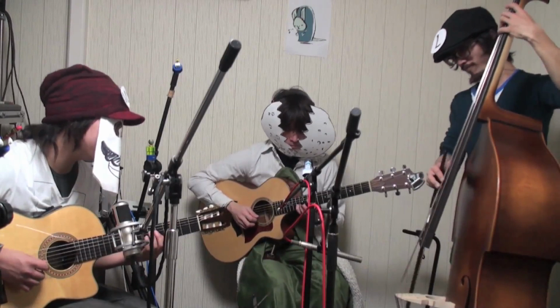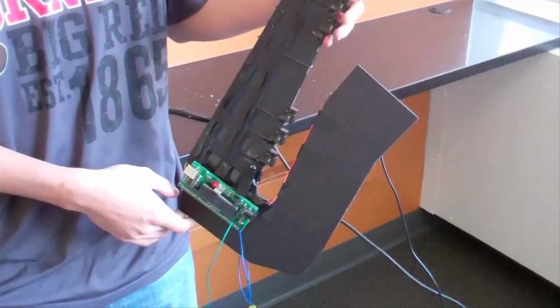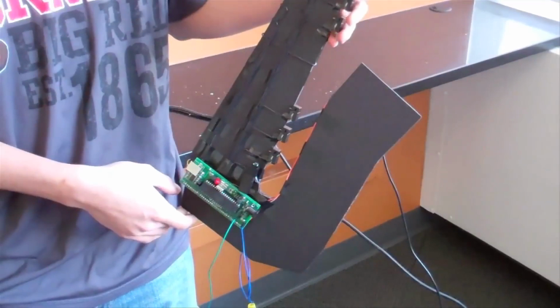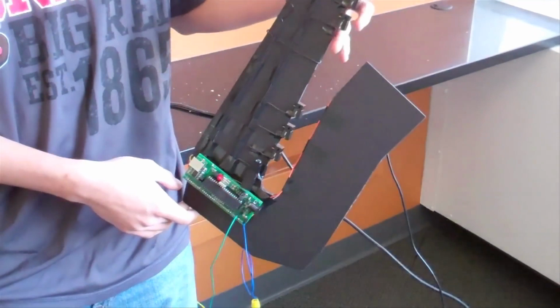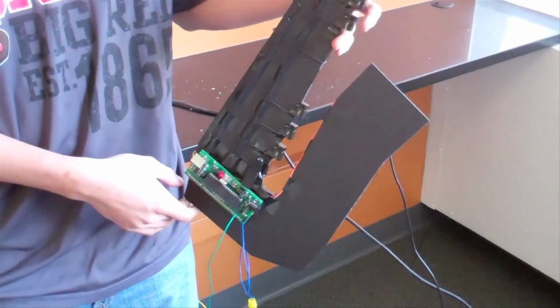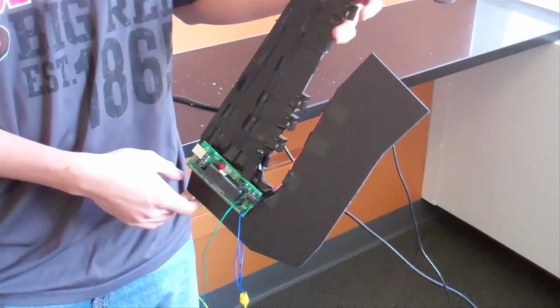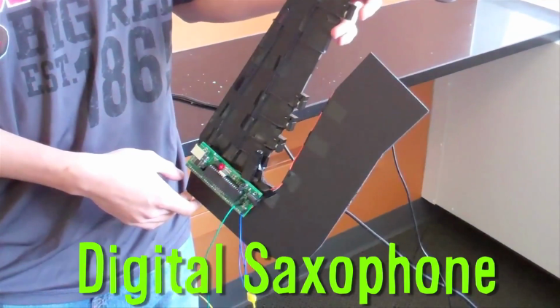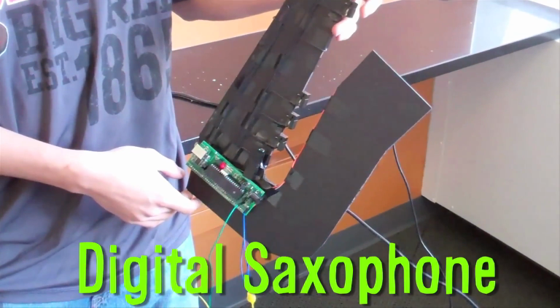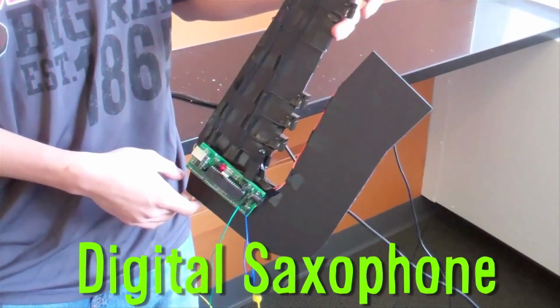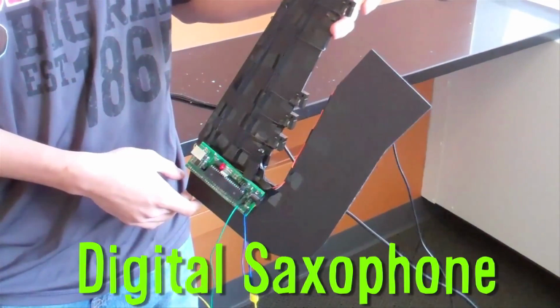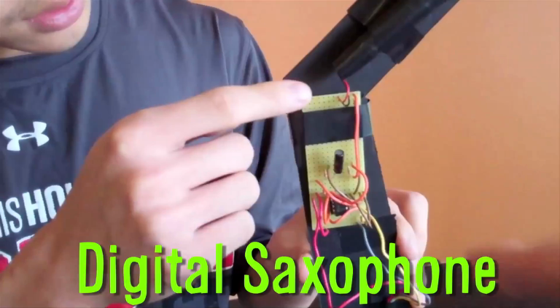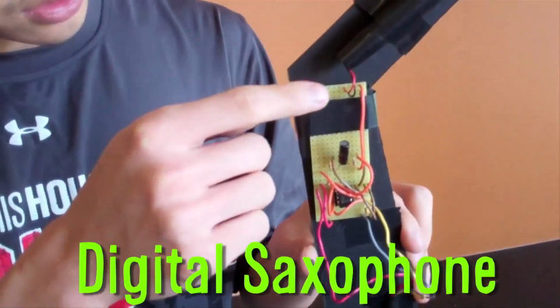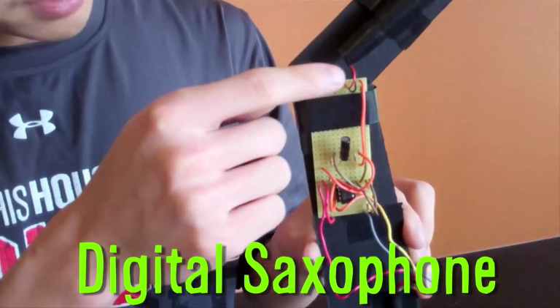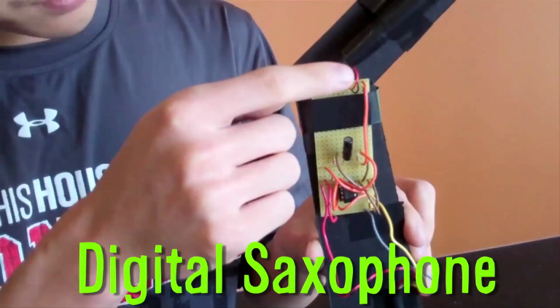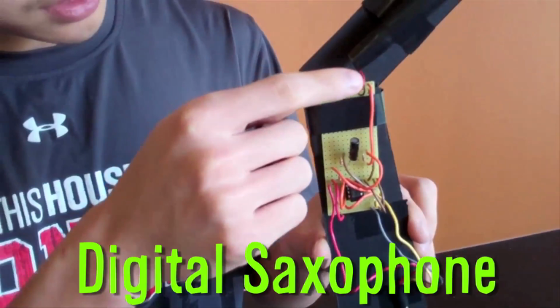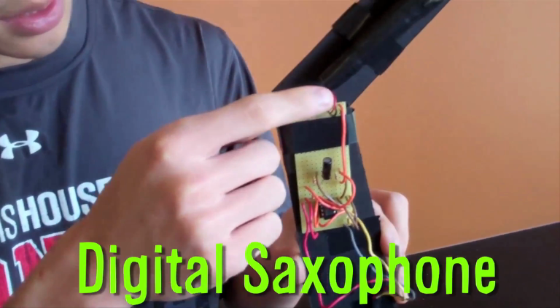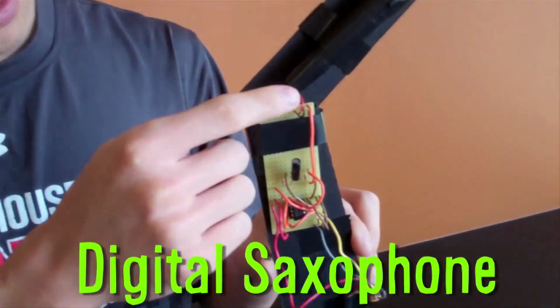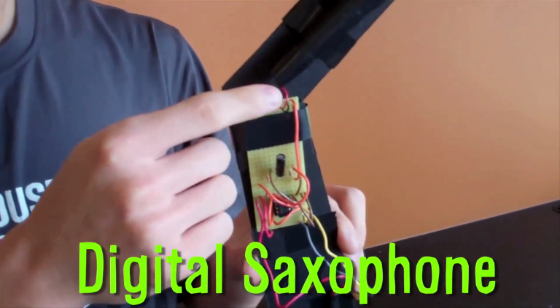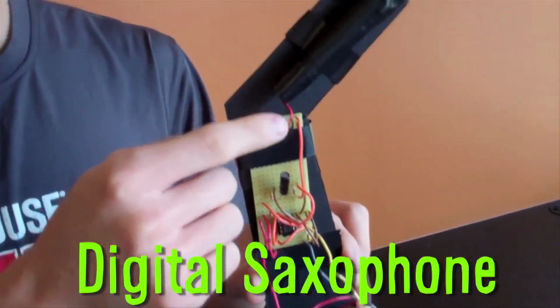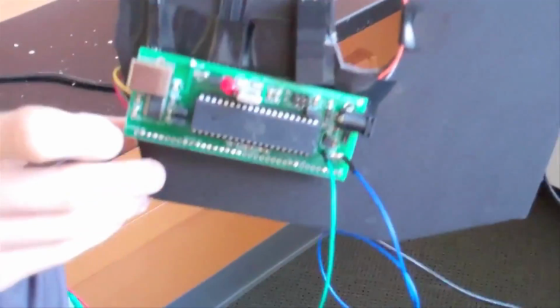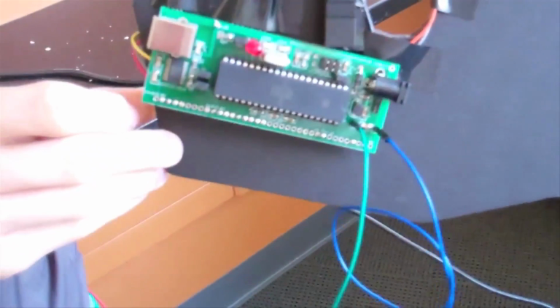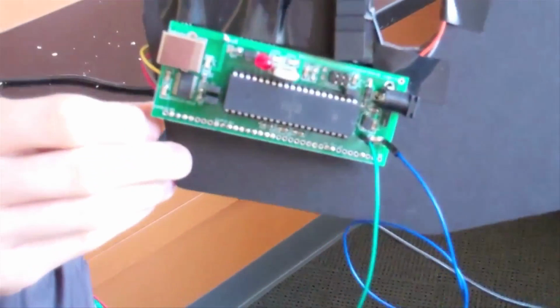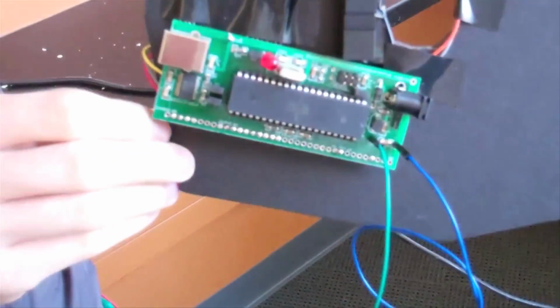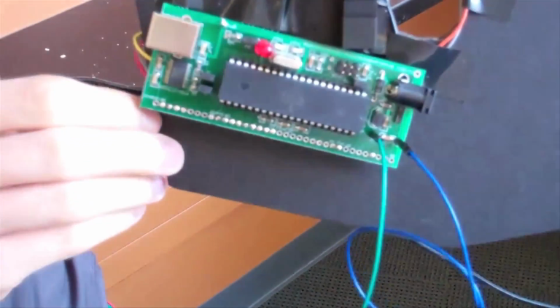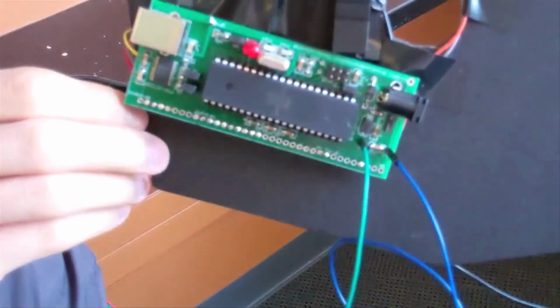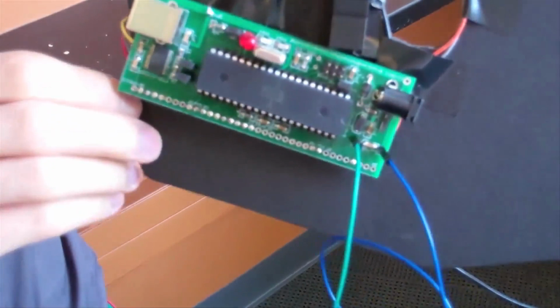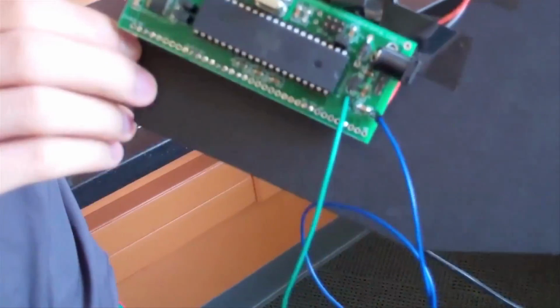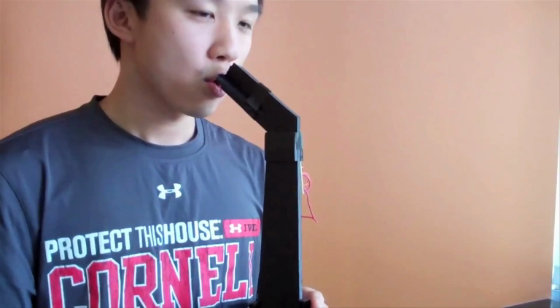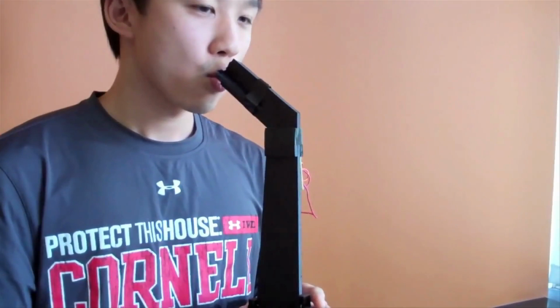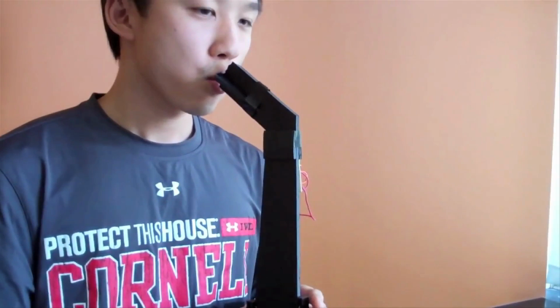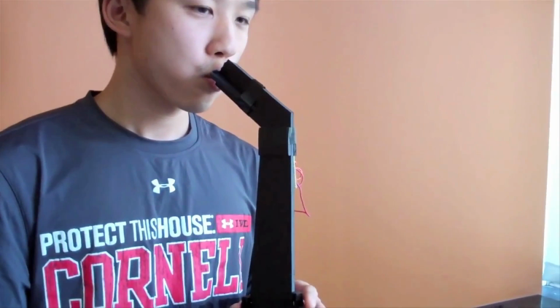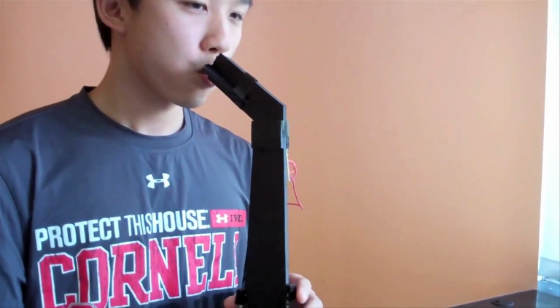Brian Wang built a digital saxophone where a microphone senses the user blowing into it and push buttons control the notes being played.